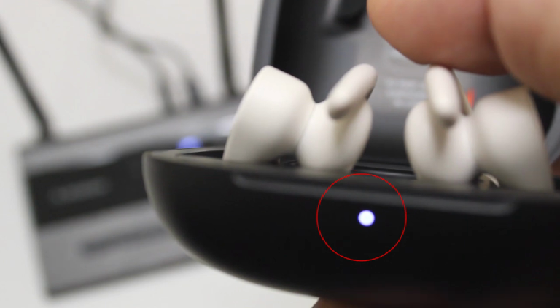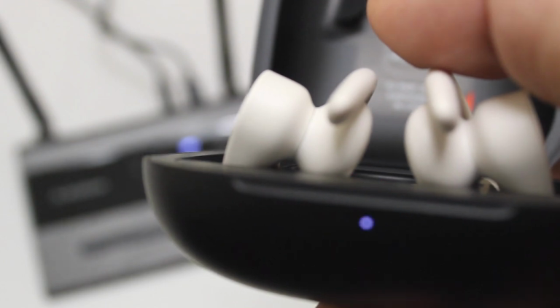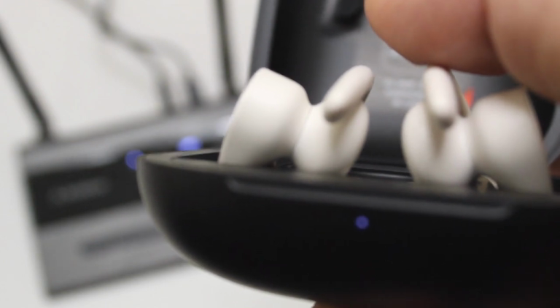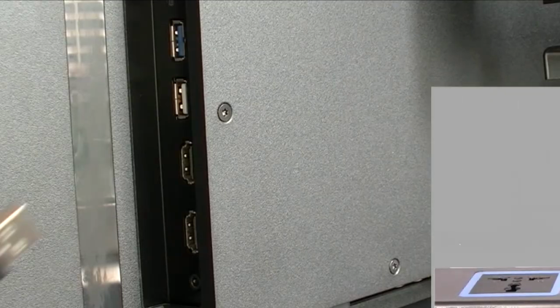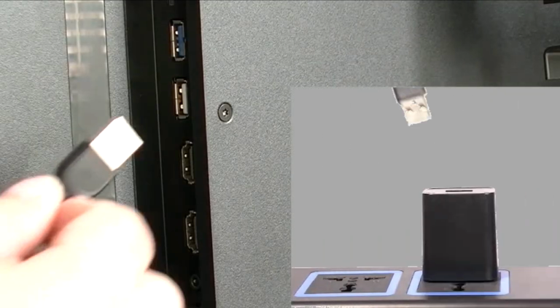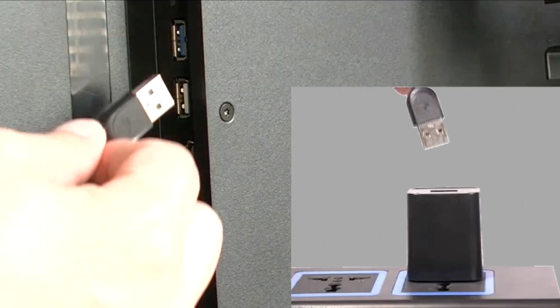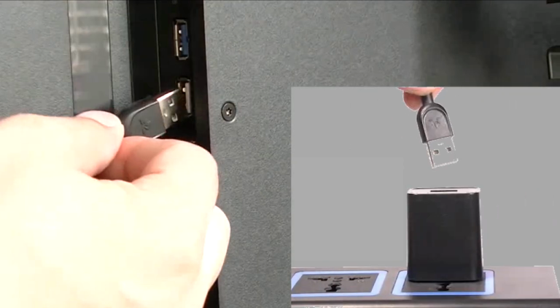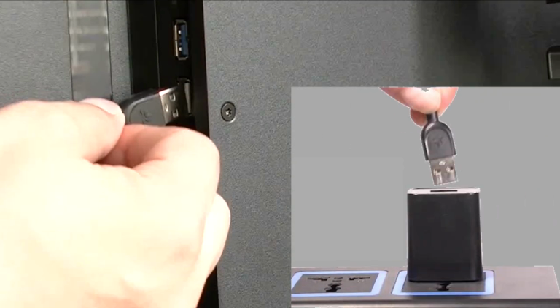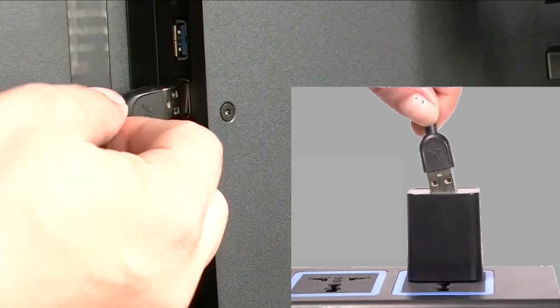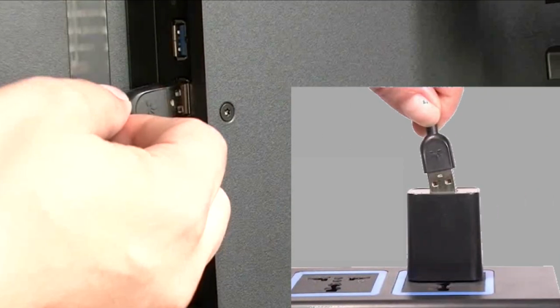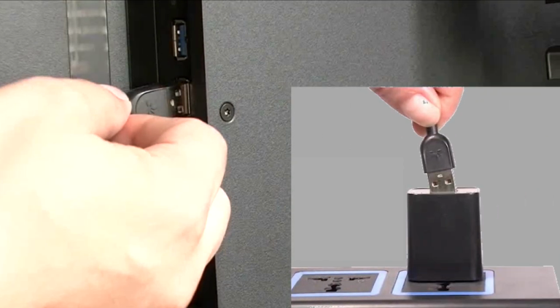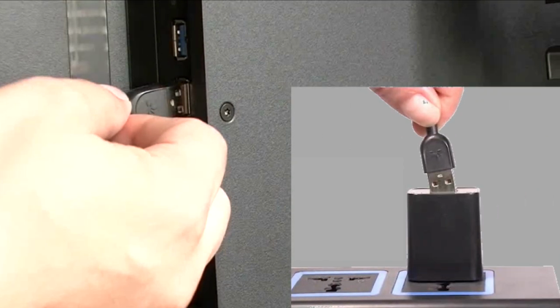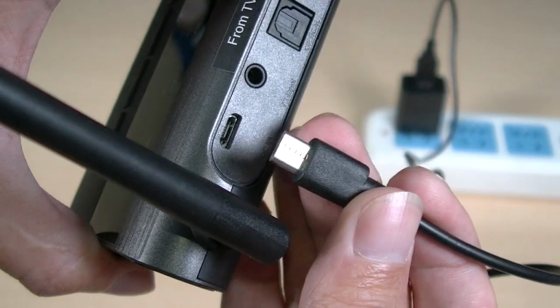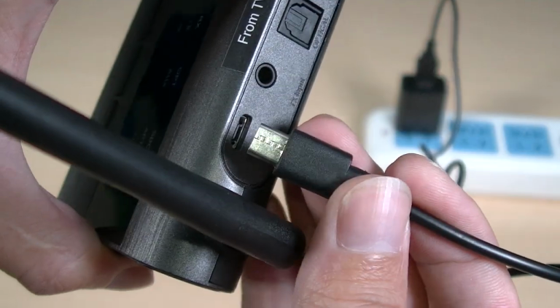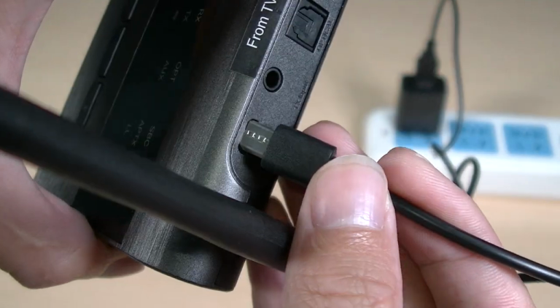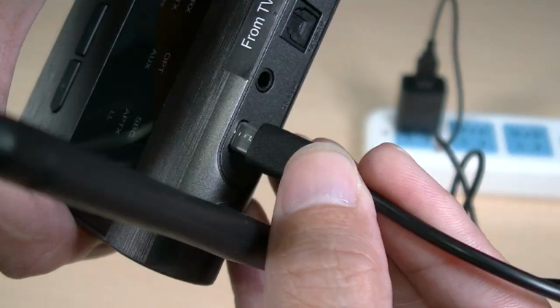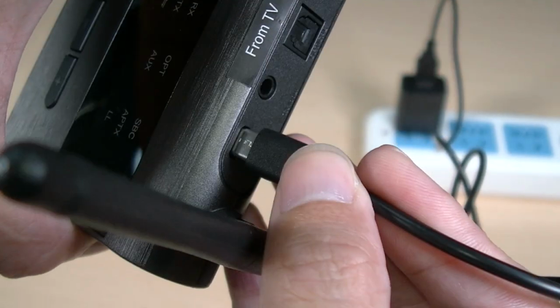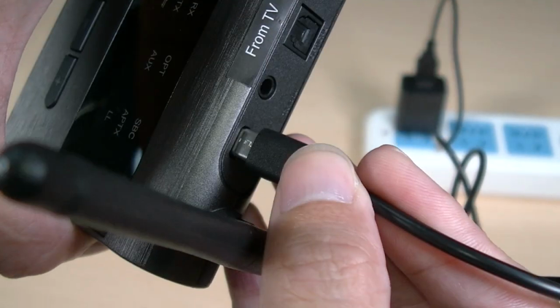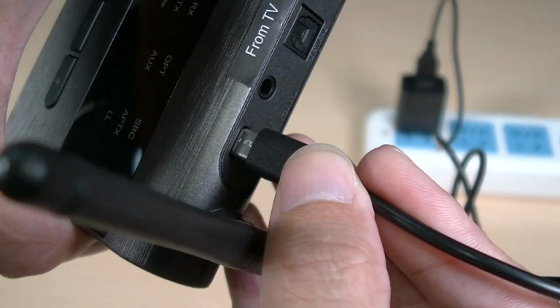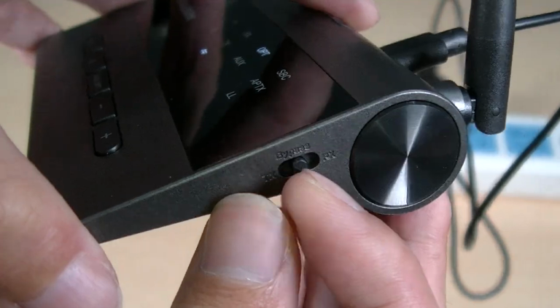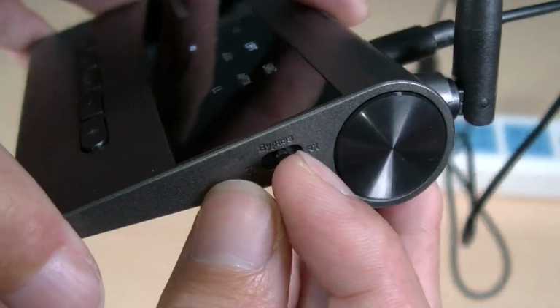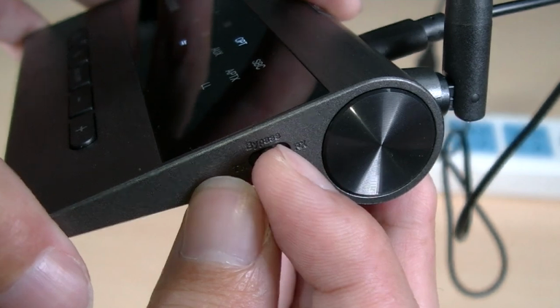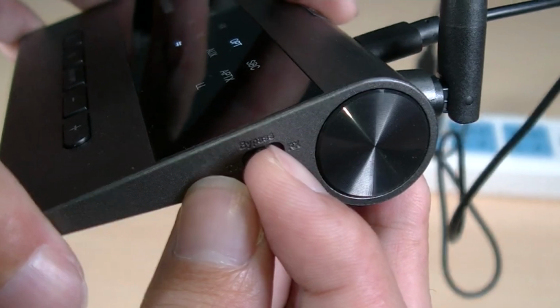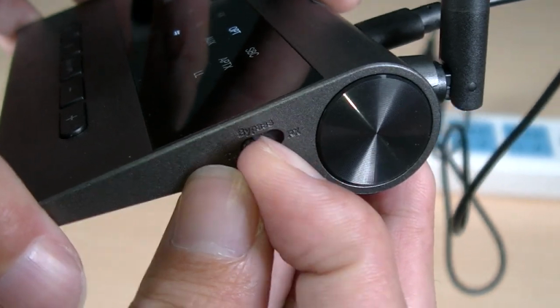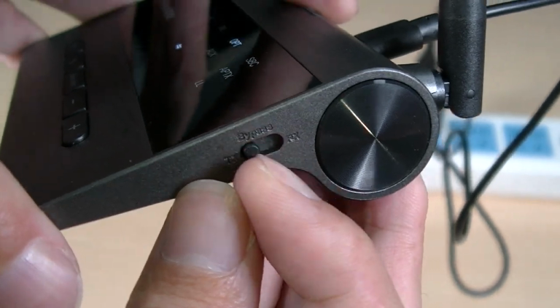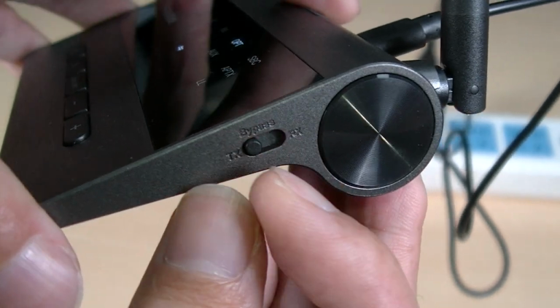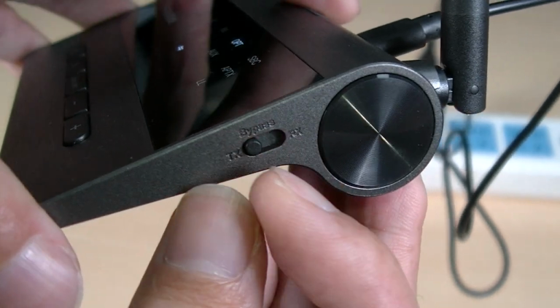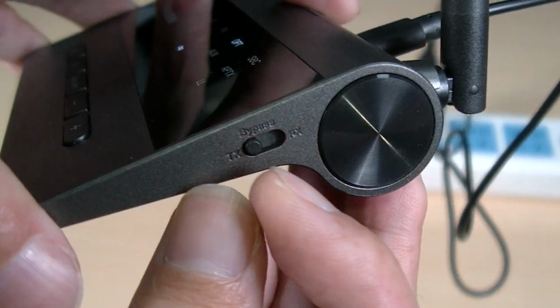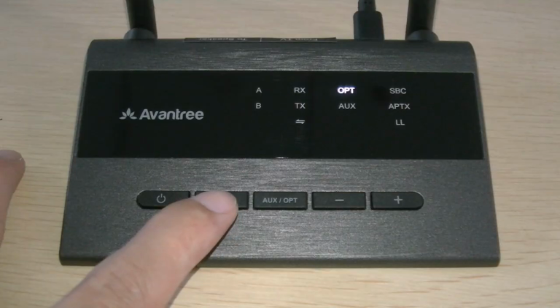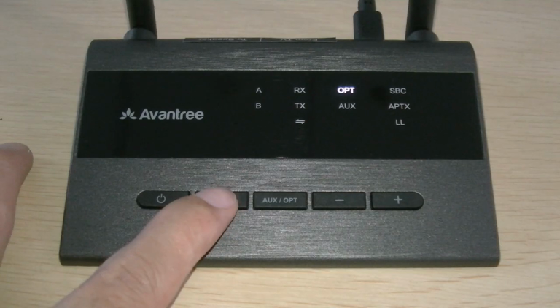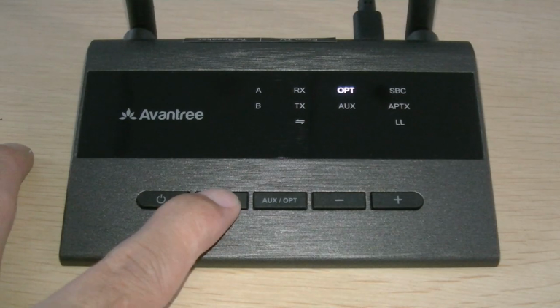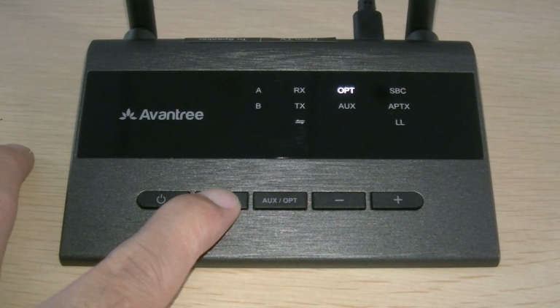Next, connect the adapter to power and get it into pairing mode as well. Please refer to its user manual if you're not sure how.